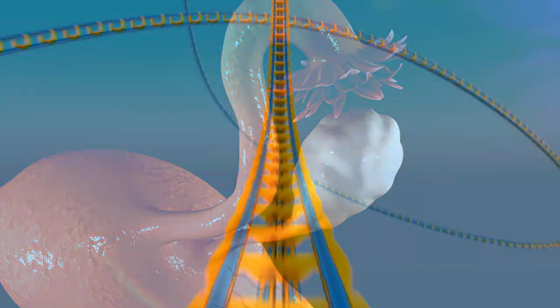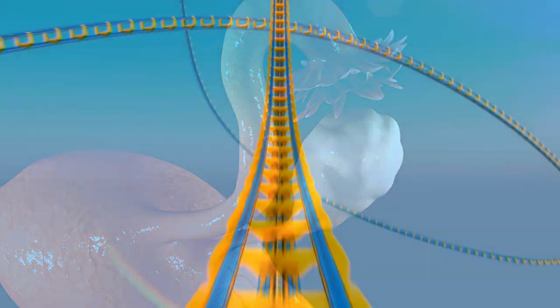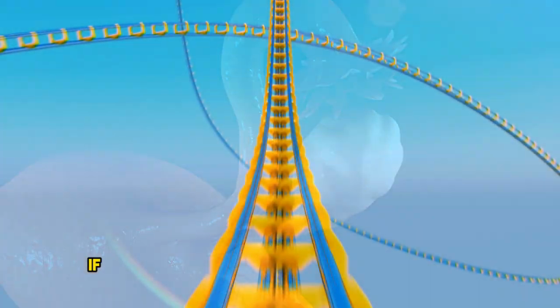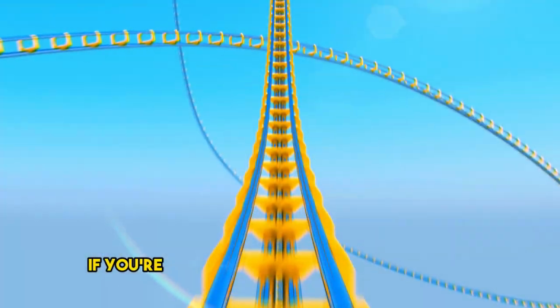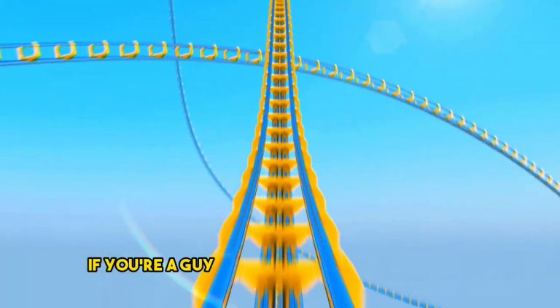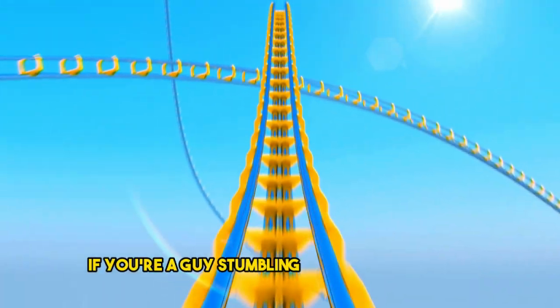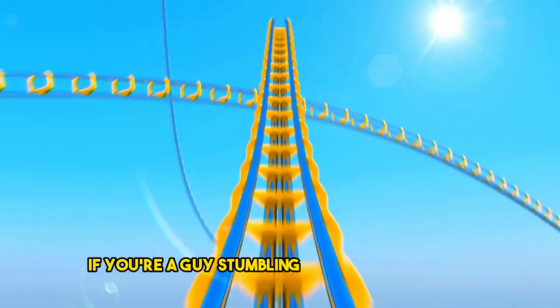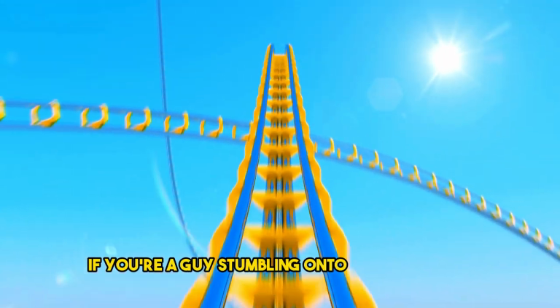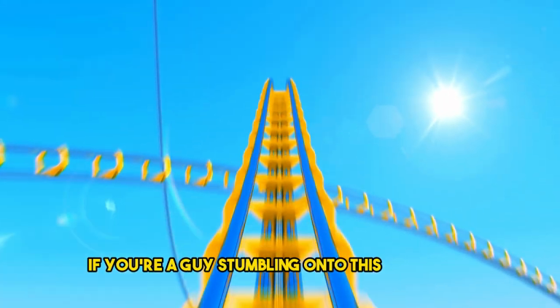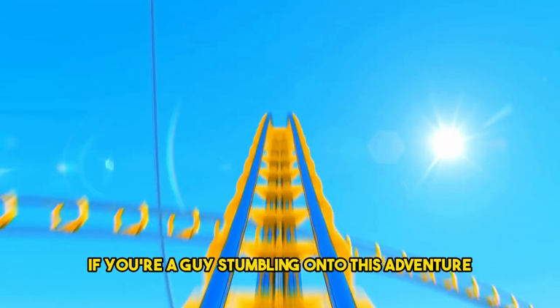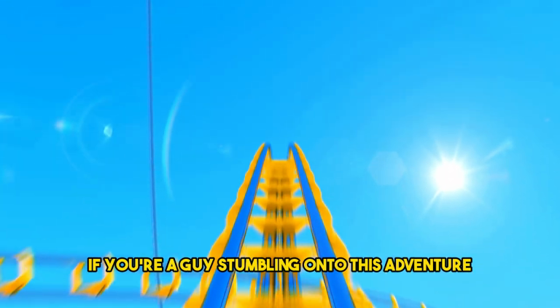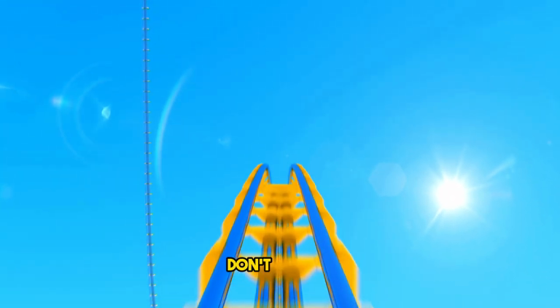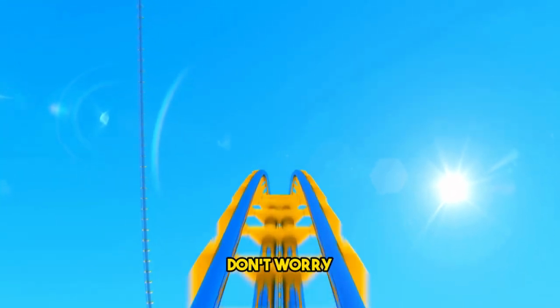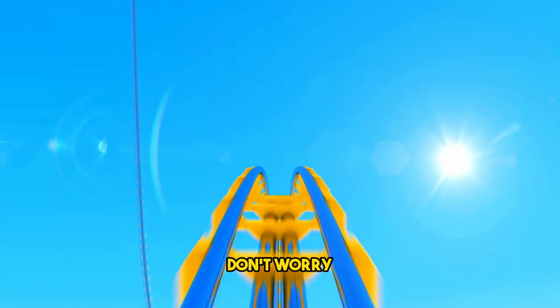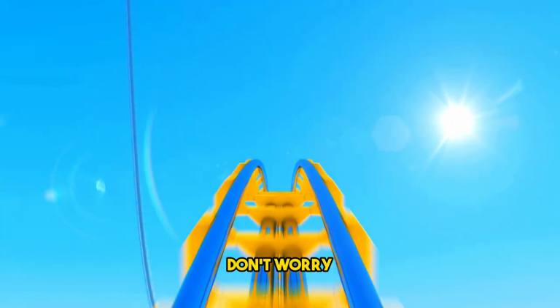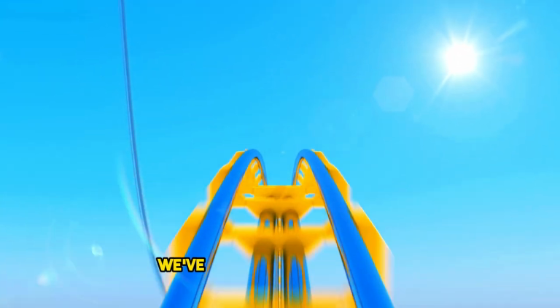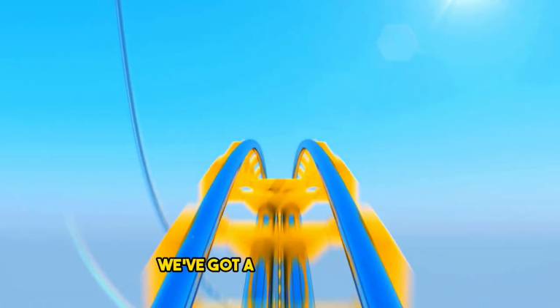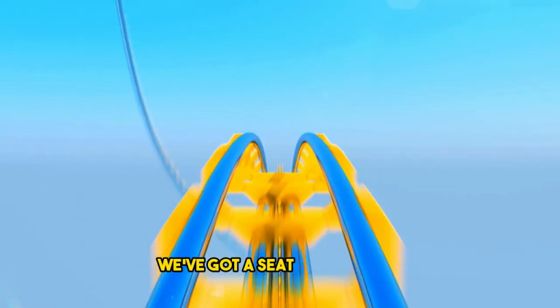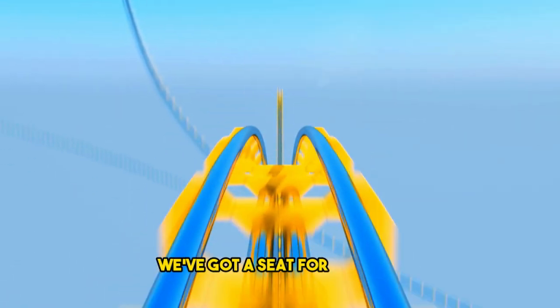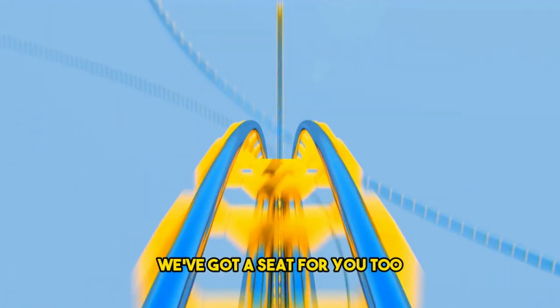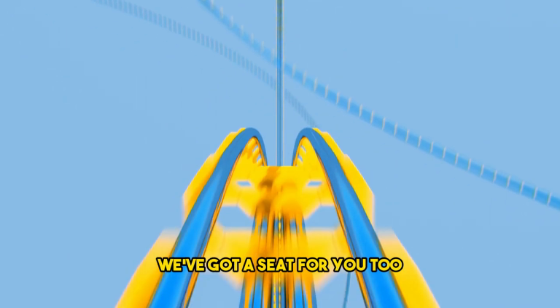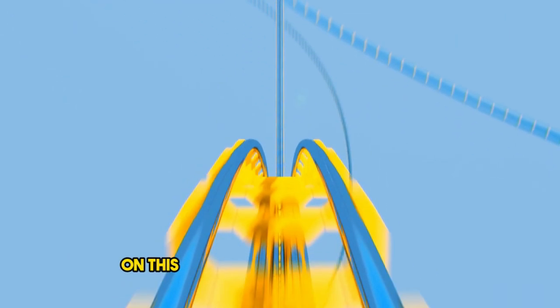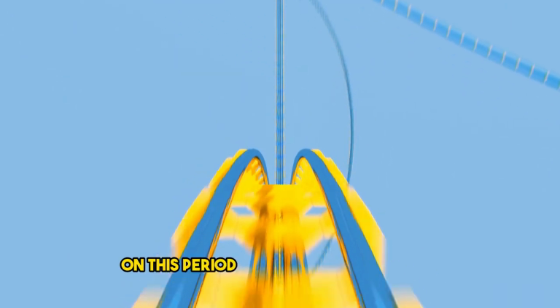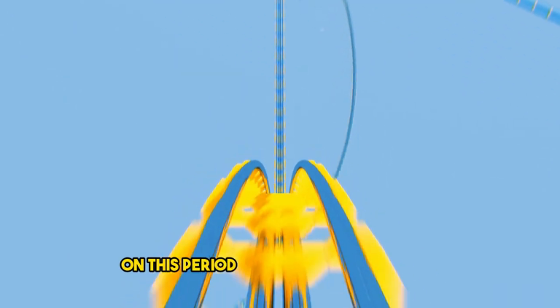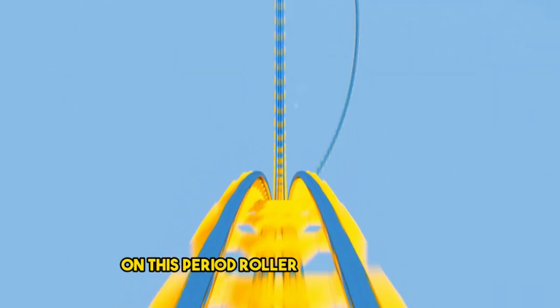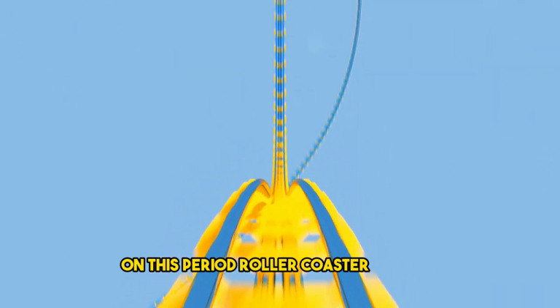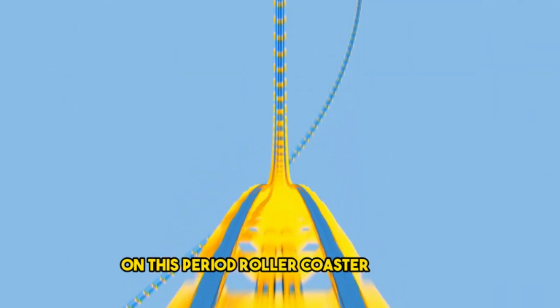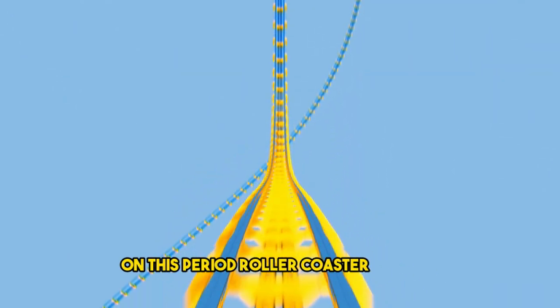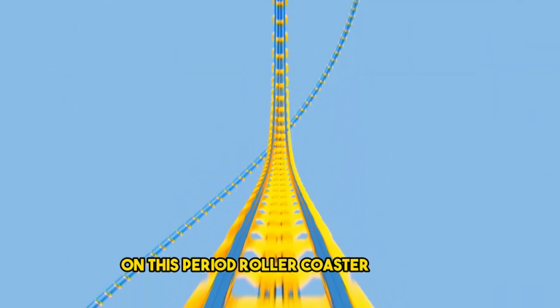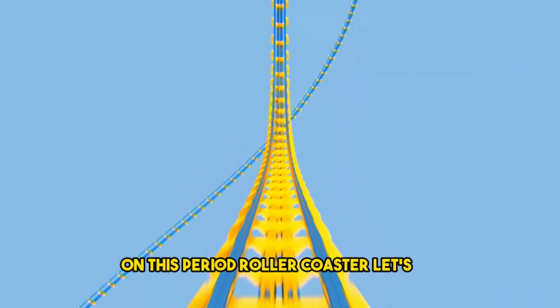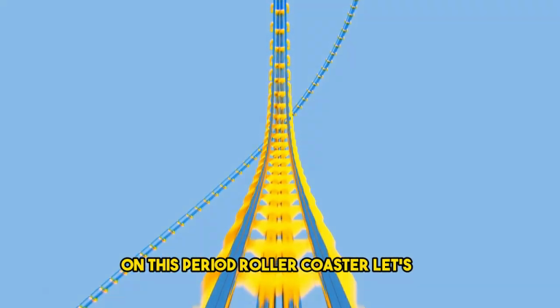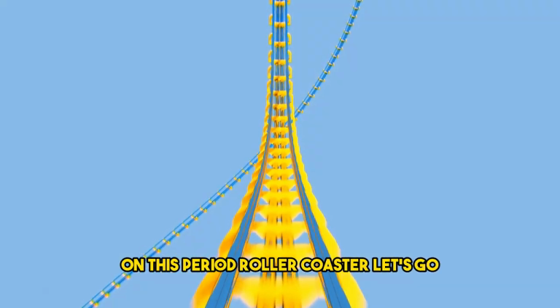If you're a guy stumbling onto this adventure, don't worry. We've got a seat for you too on this period rollercoaster. Let's go!